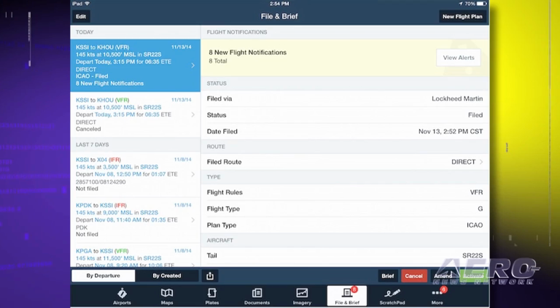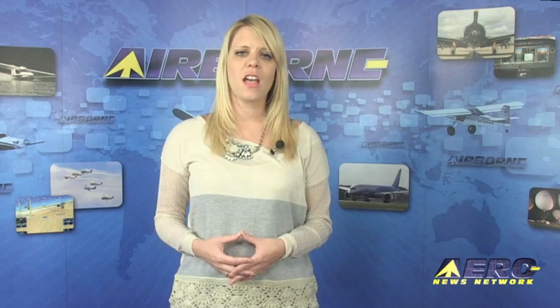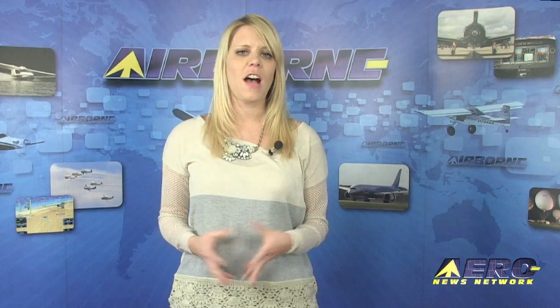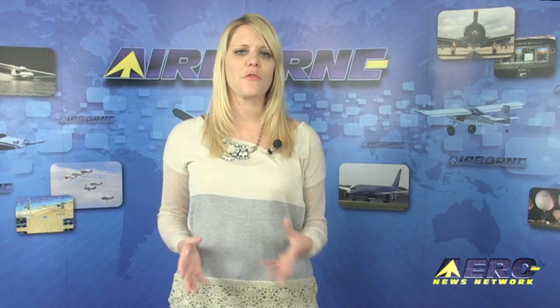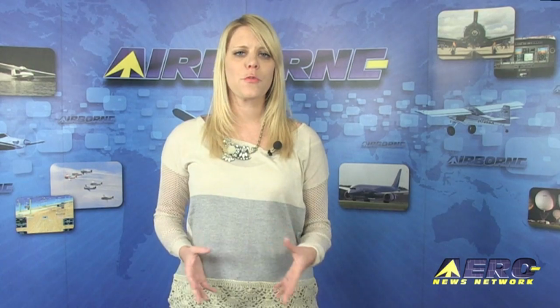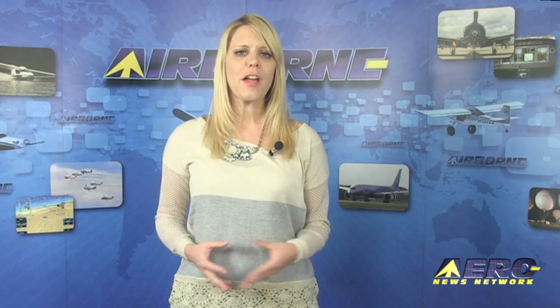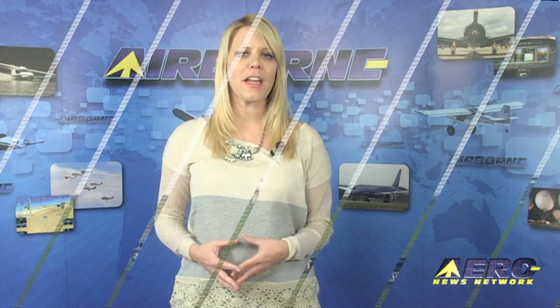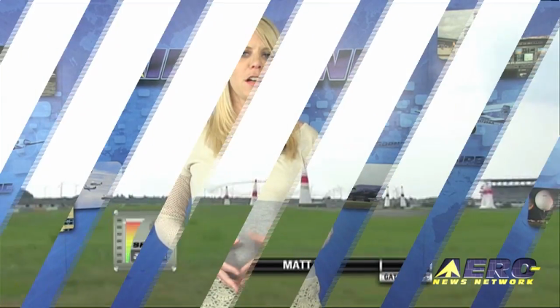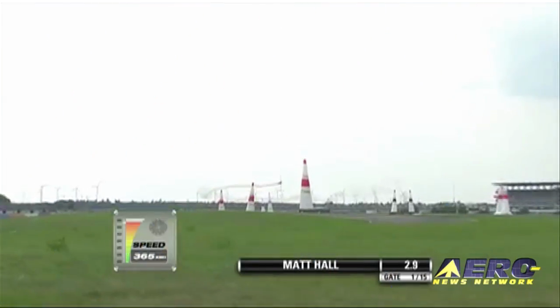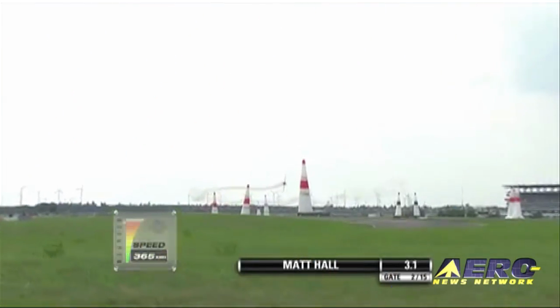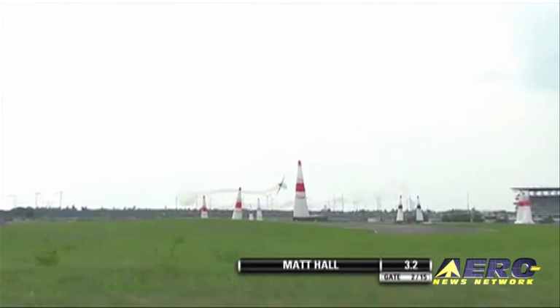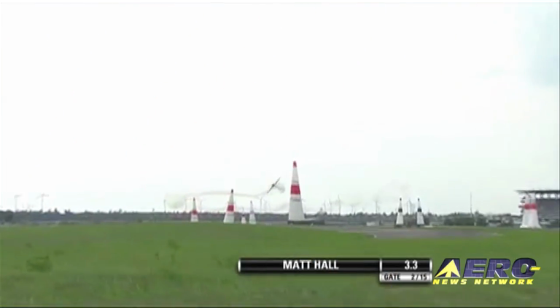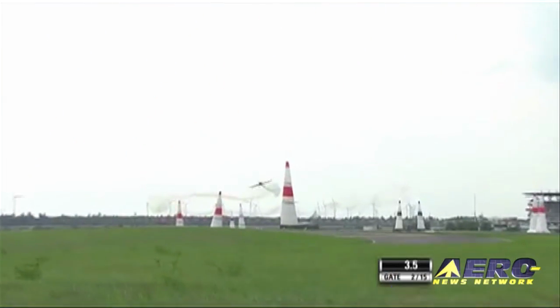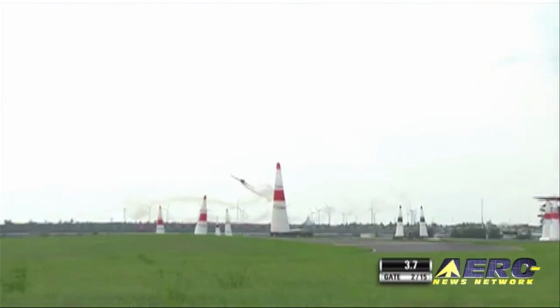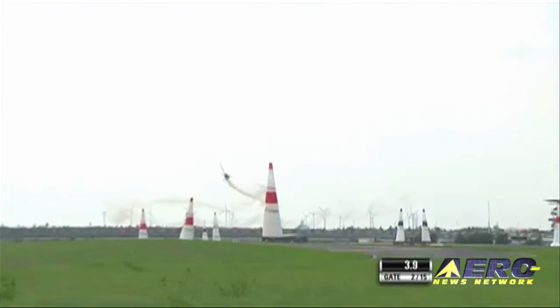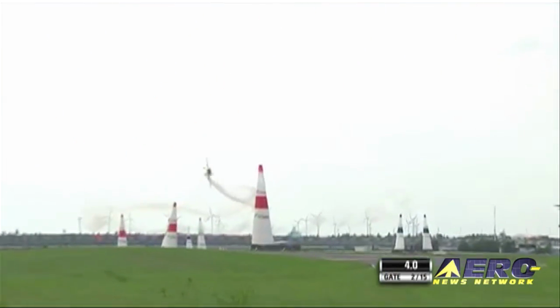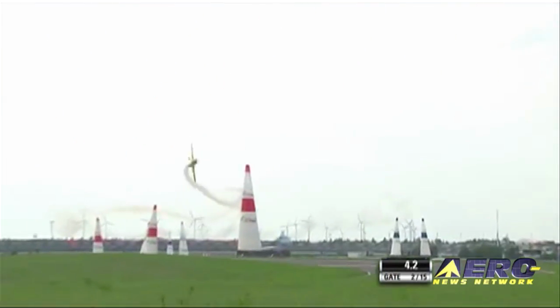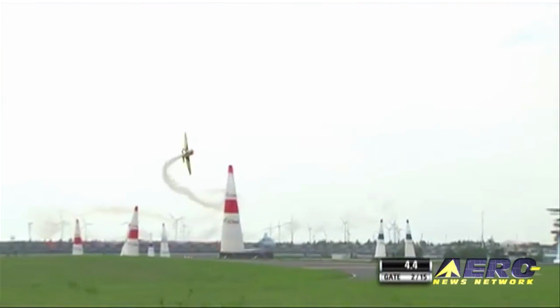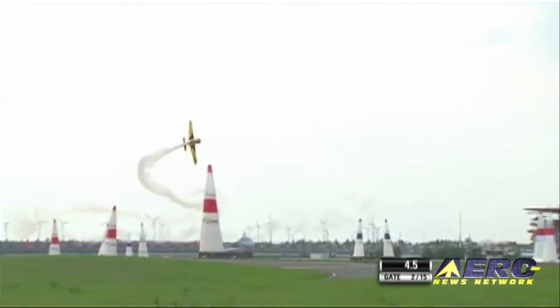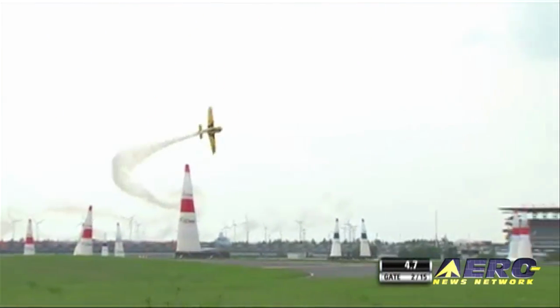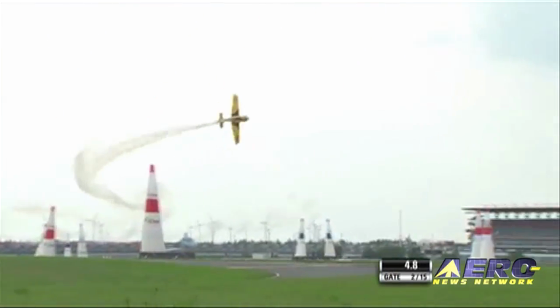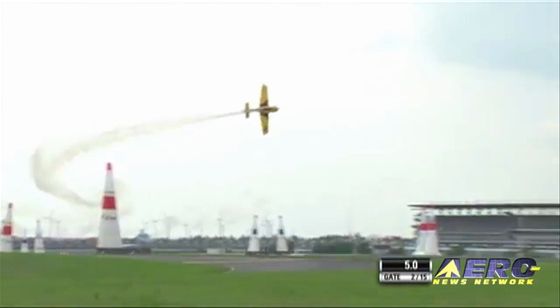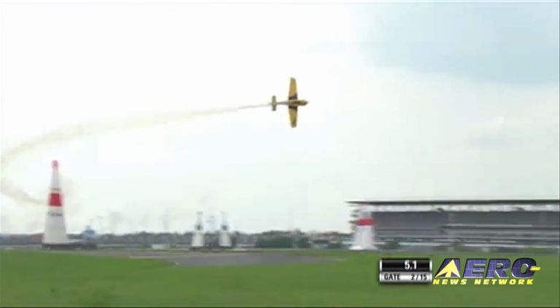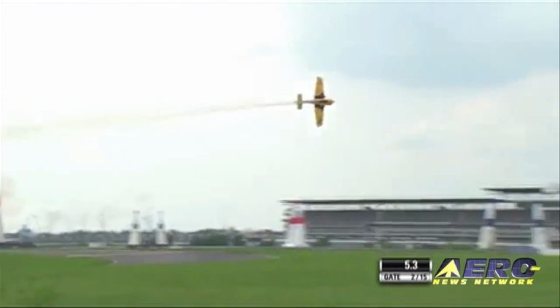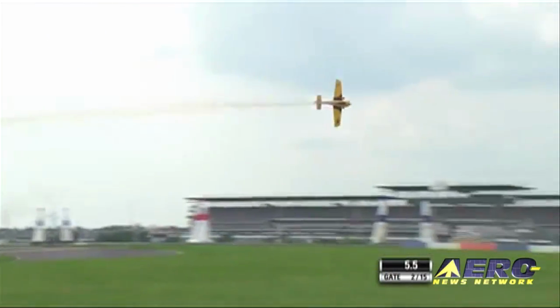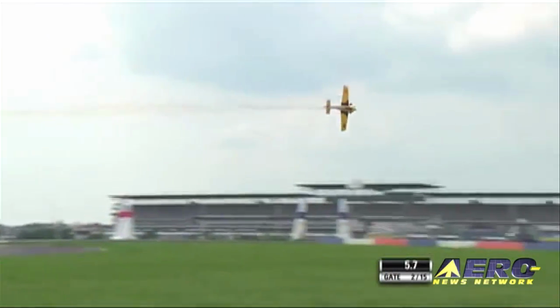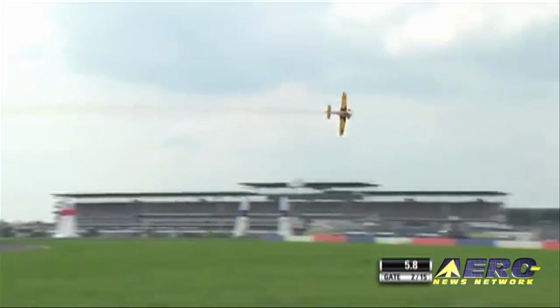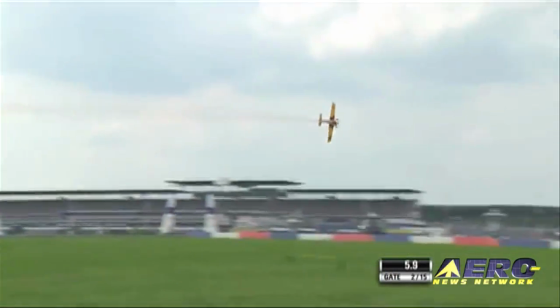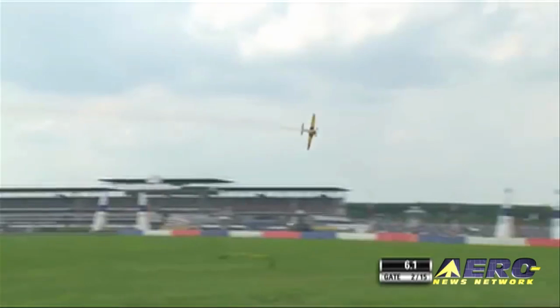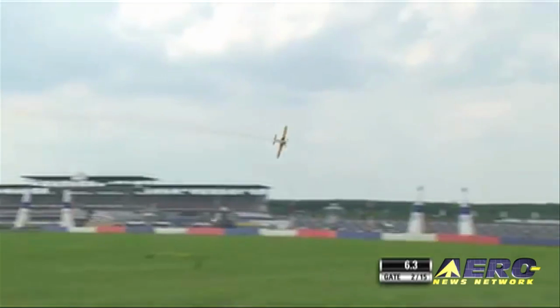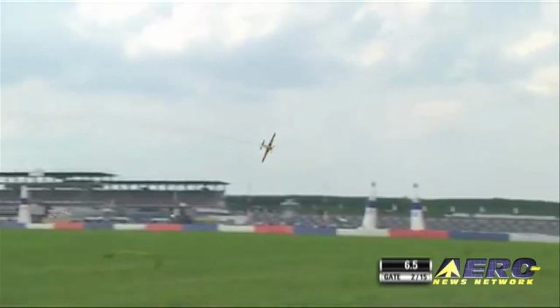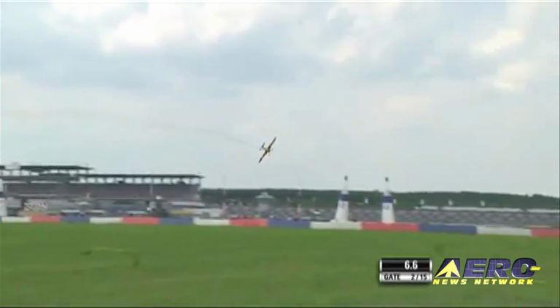After the break, Red Bull Air Racing 2015 is all set to go.